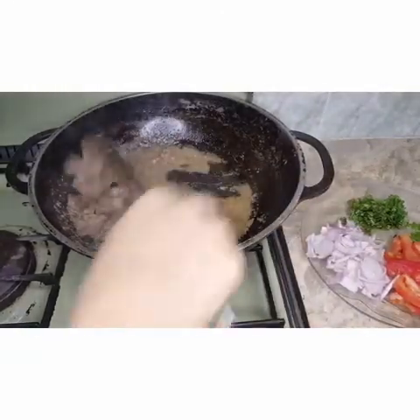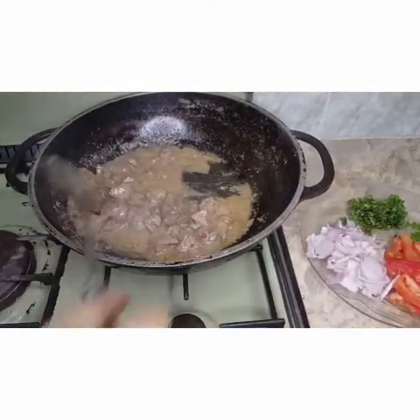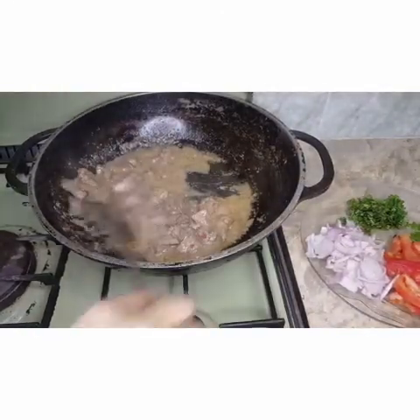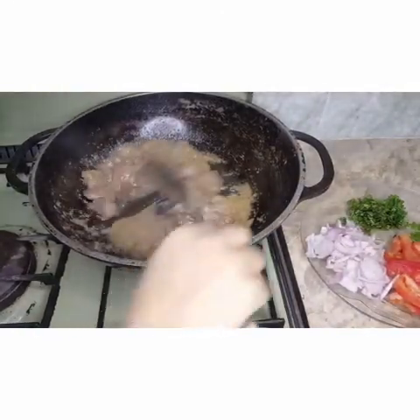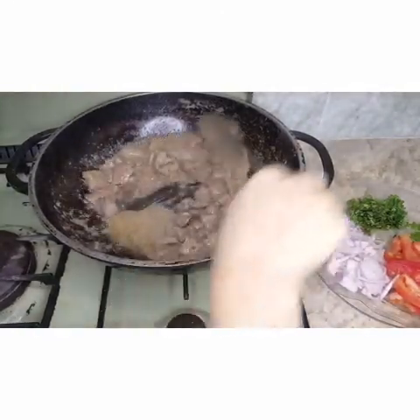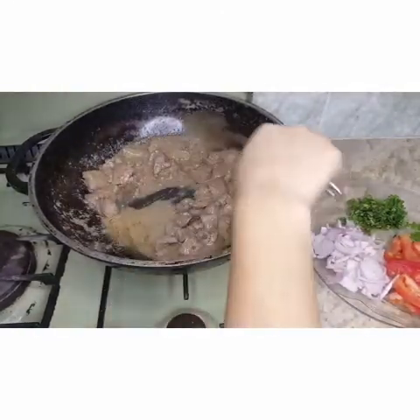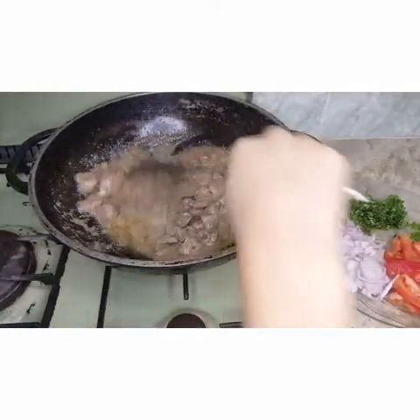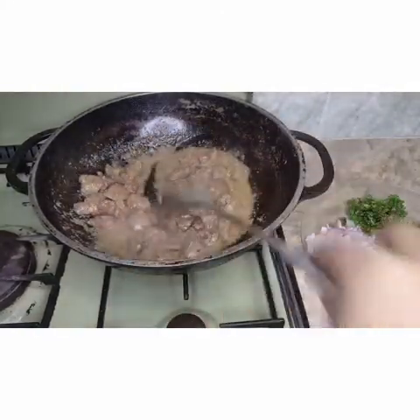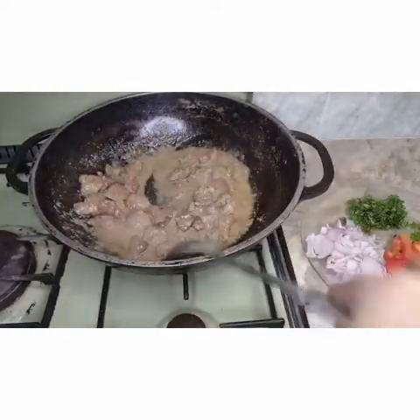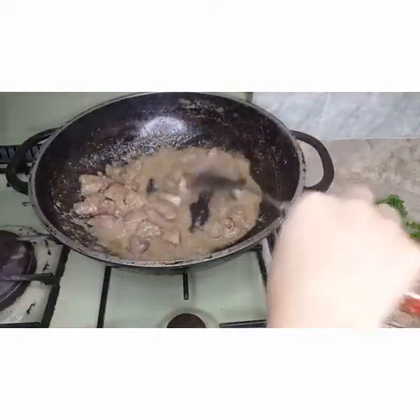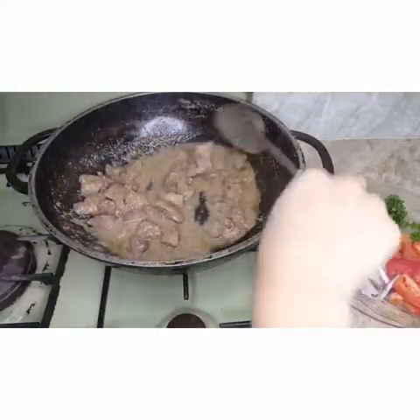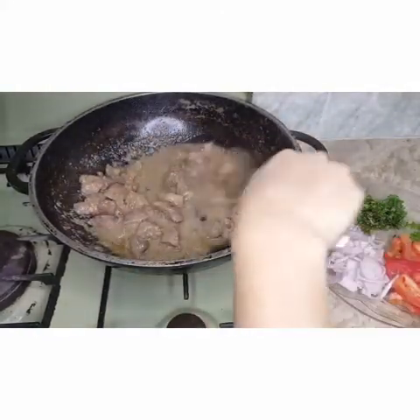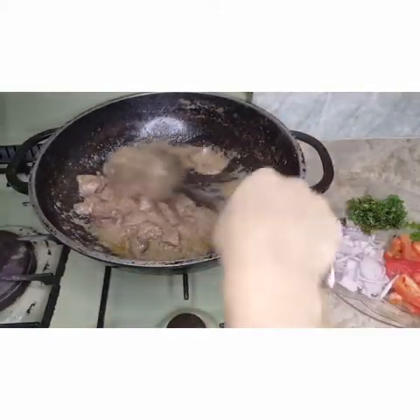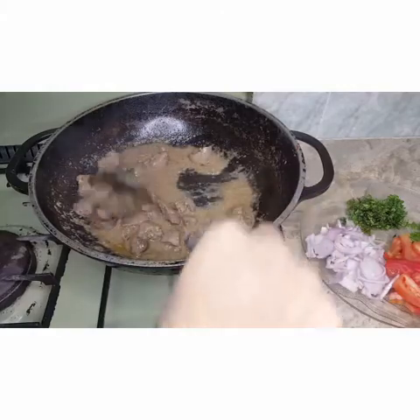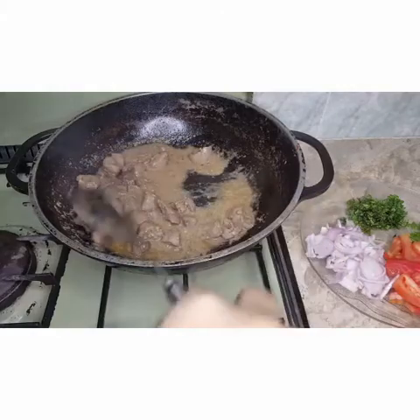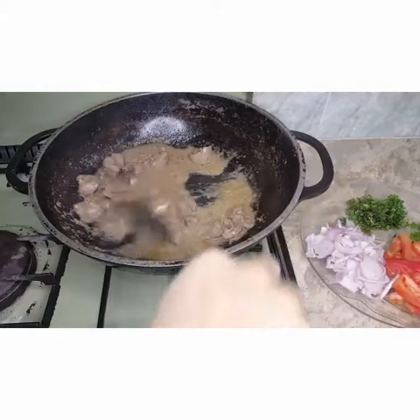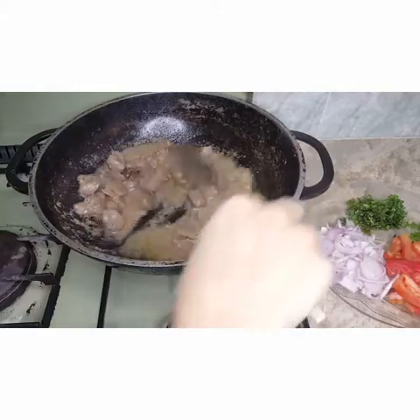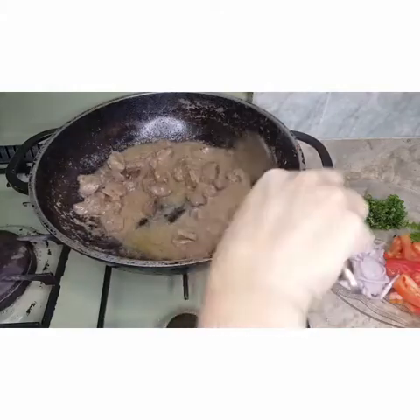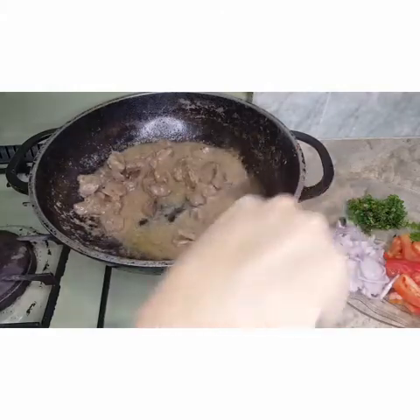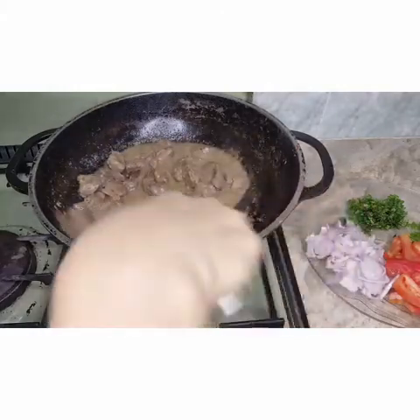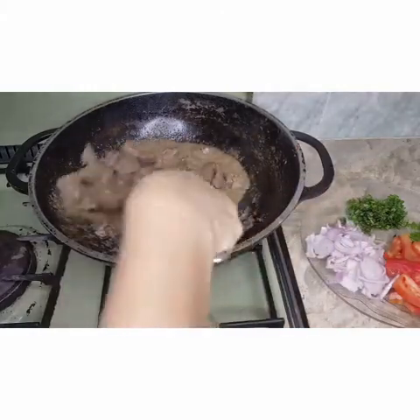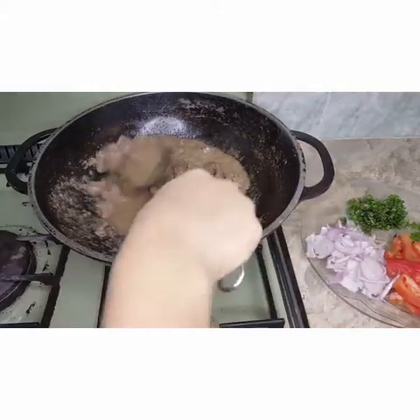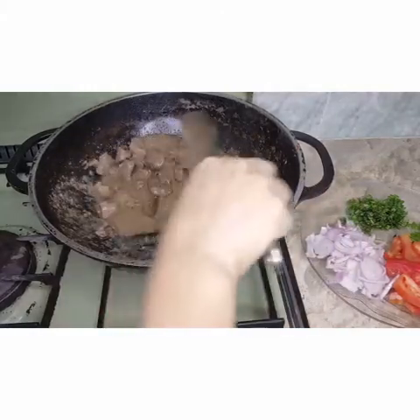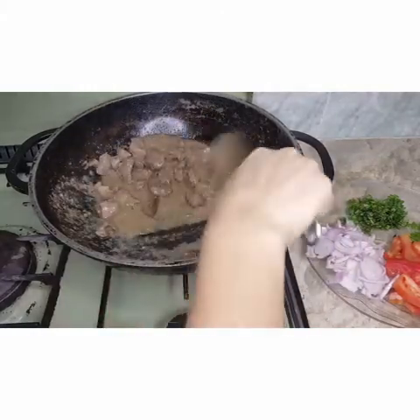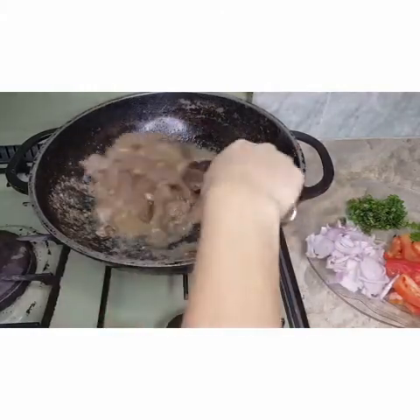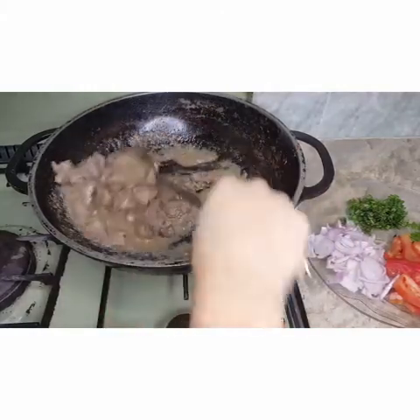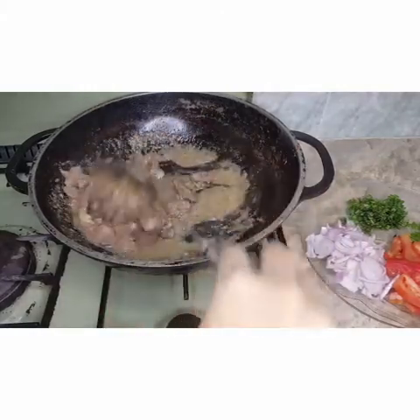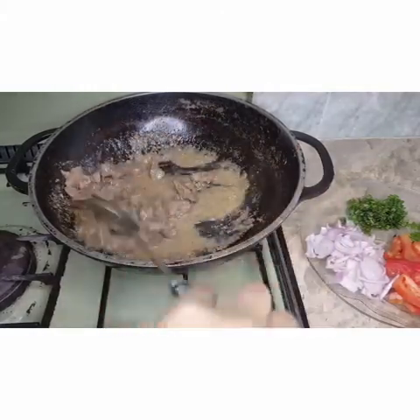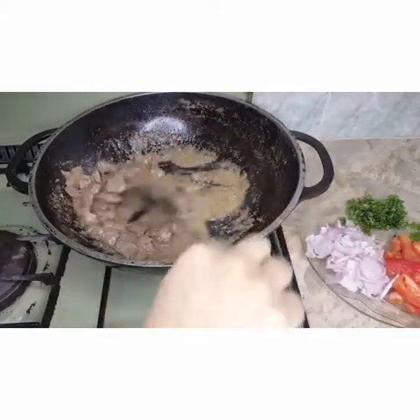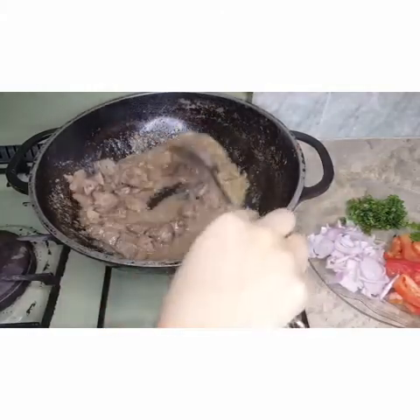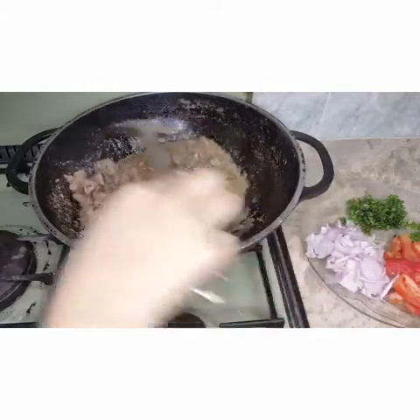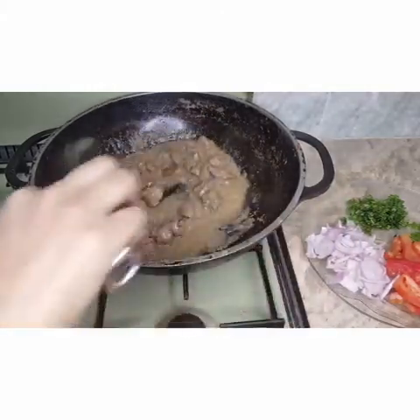It's so delicious and has a pleasant smell. Look at this!